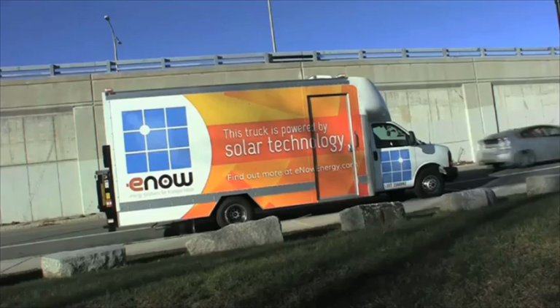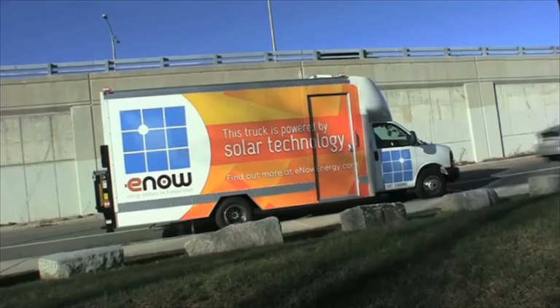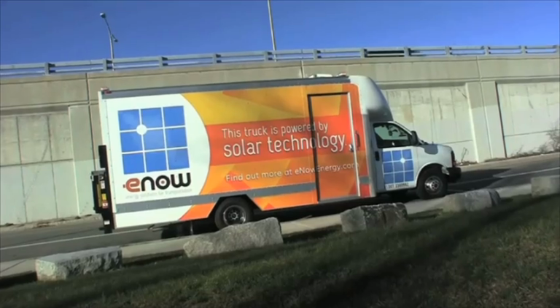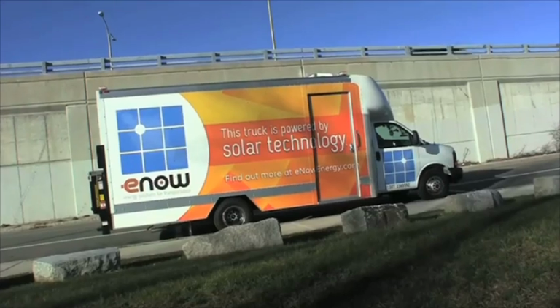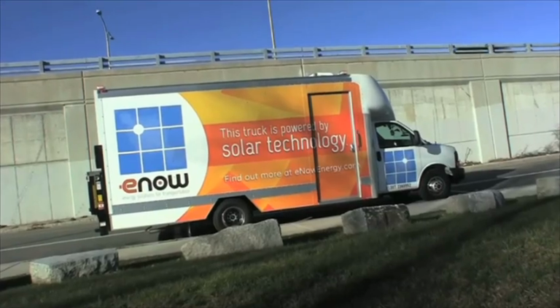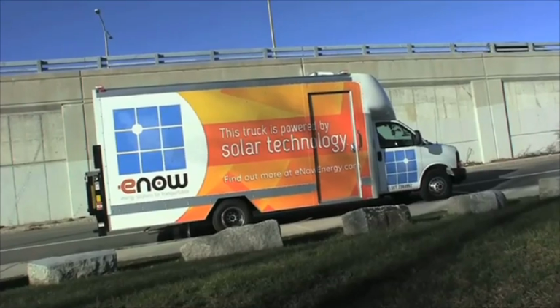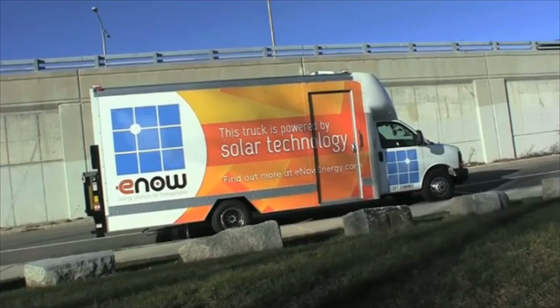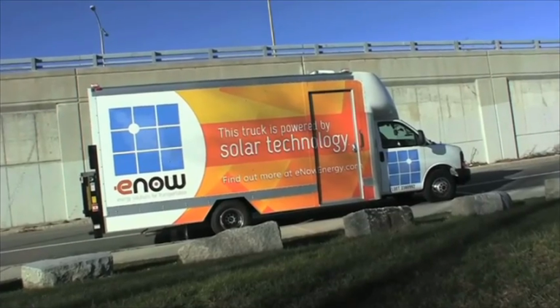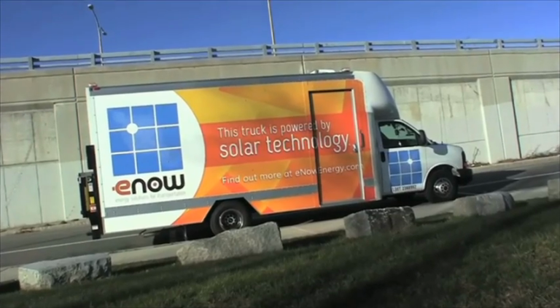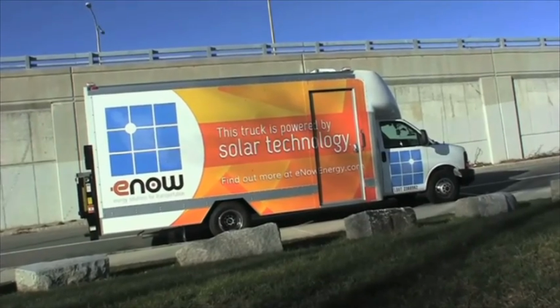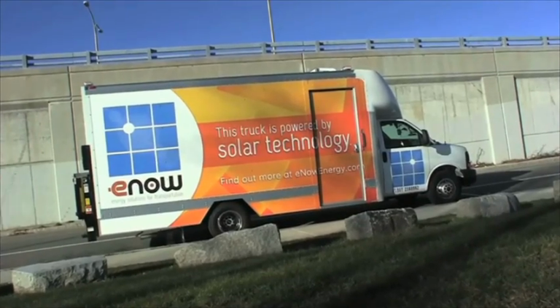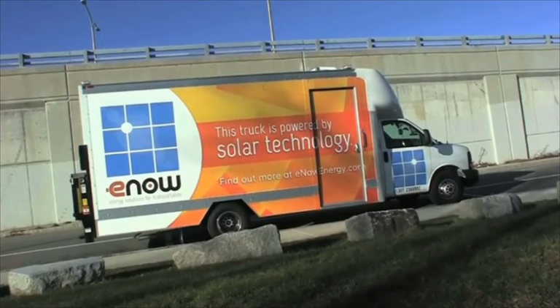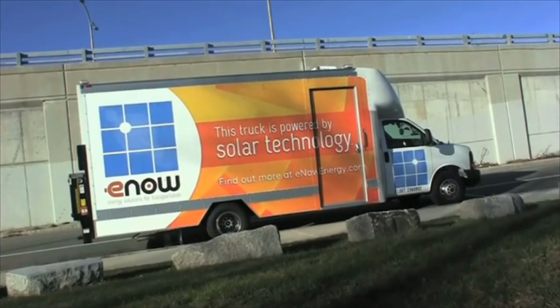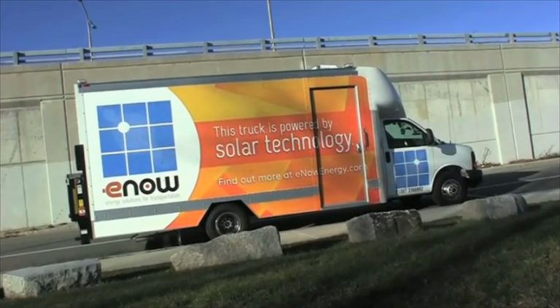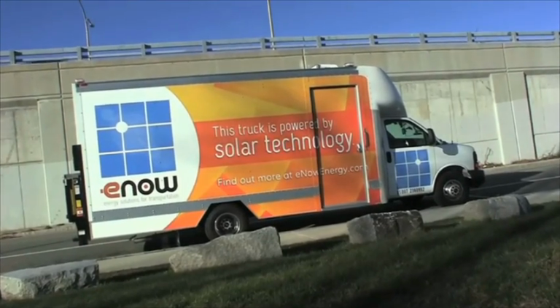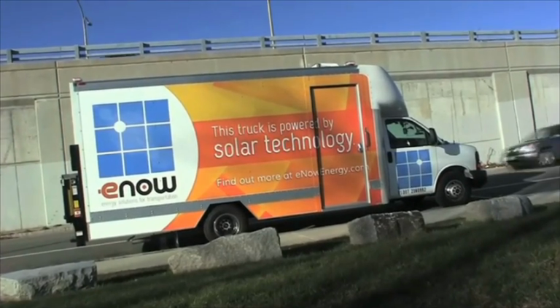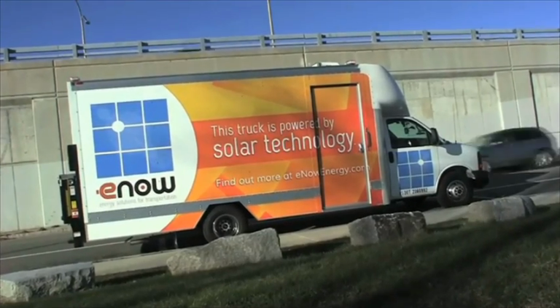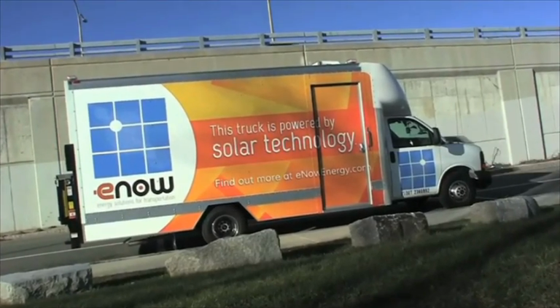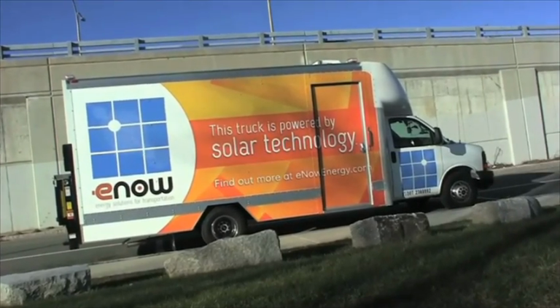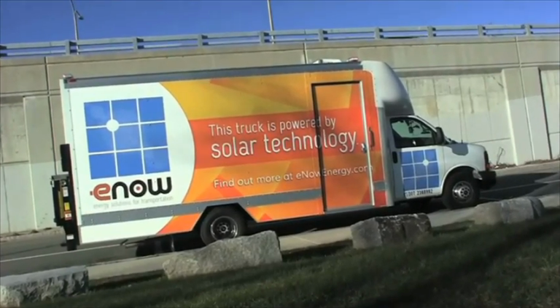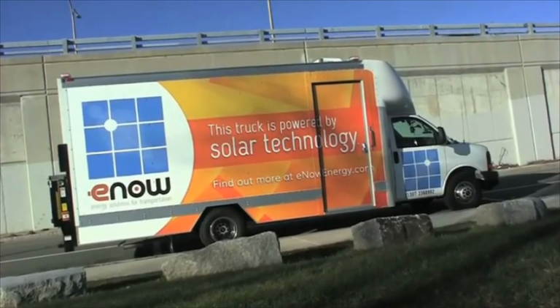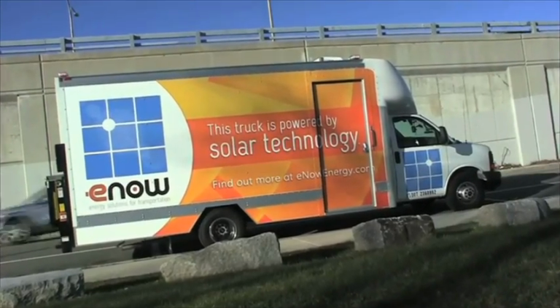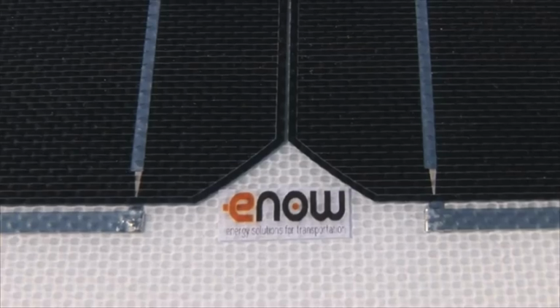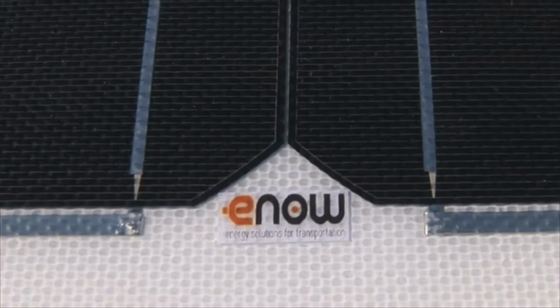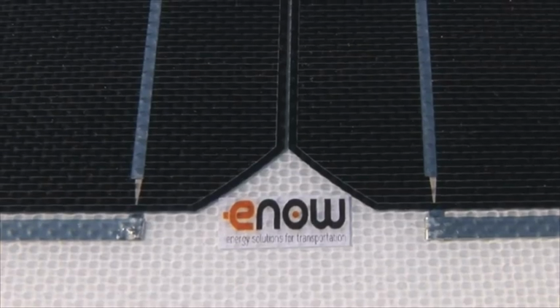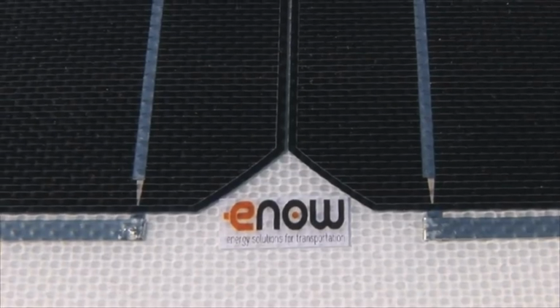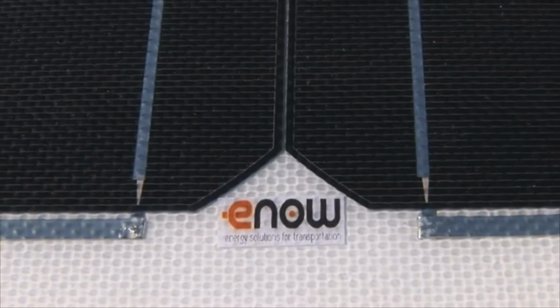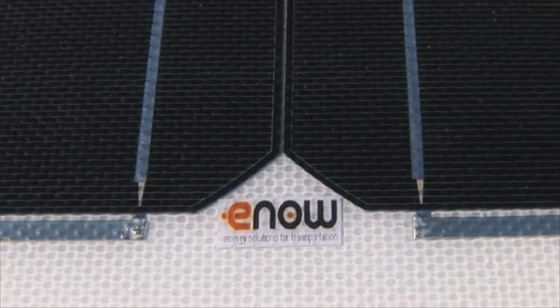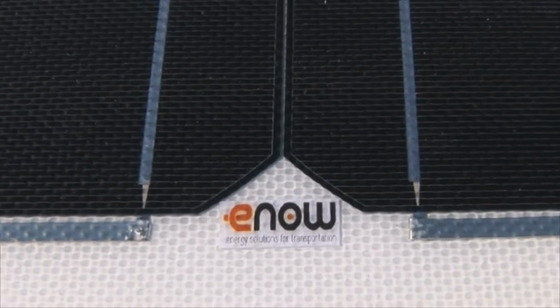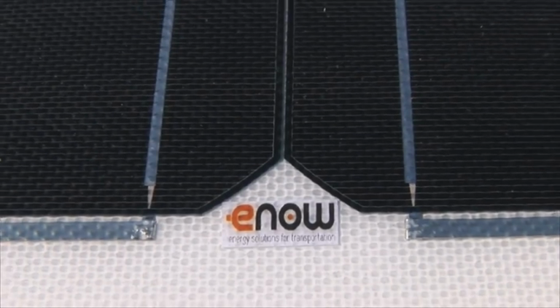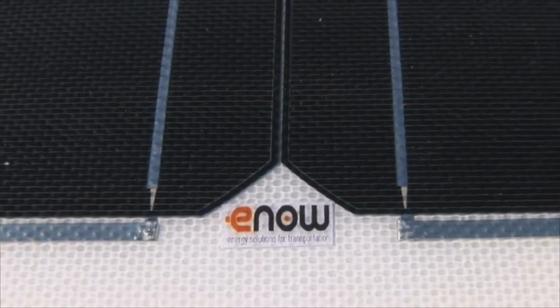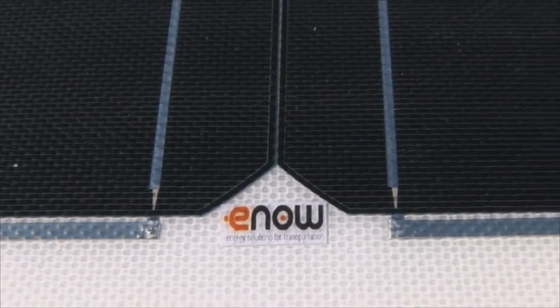Today, E-NOW is making great strides in managing power for the transportation industry.